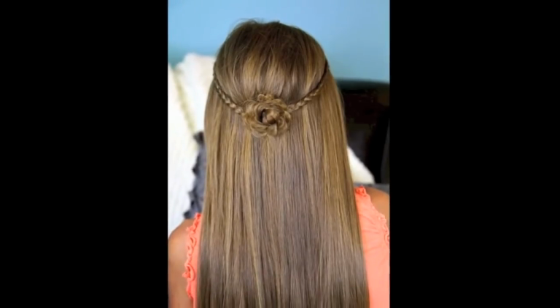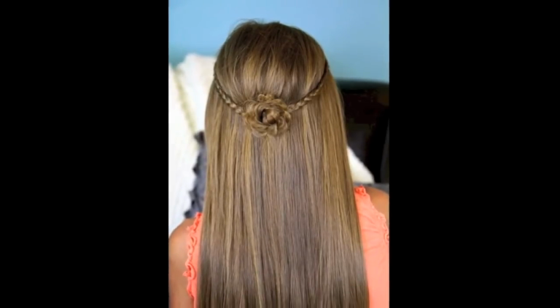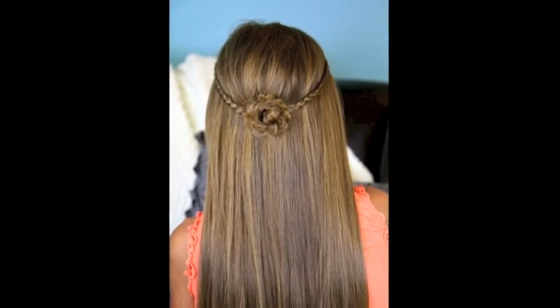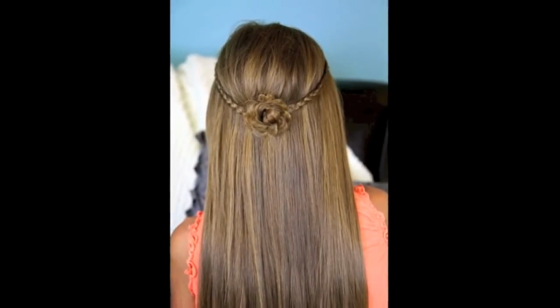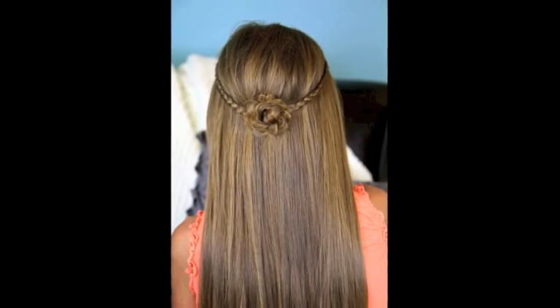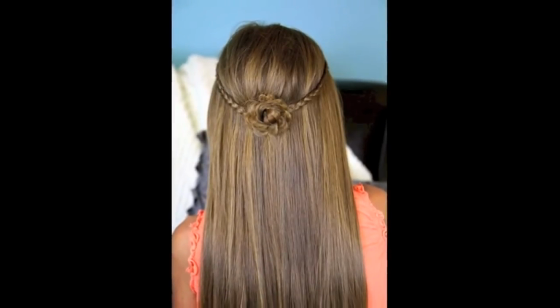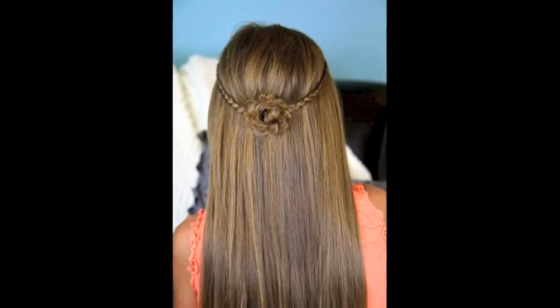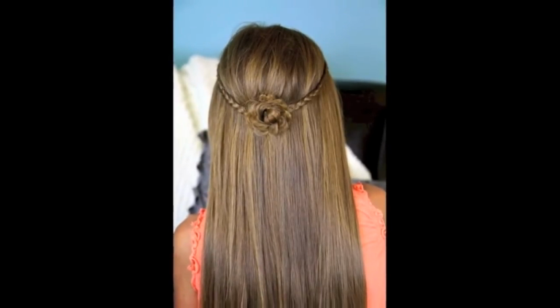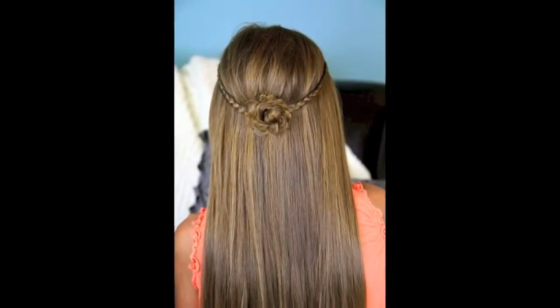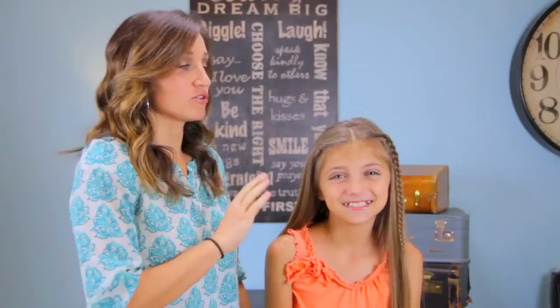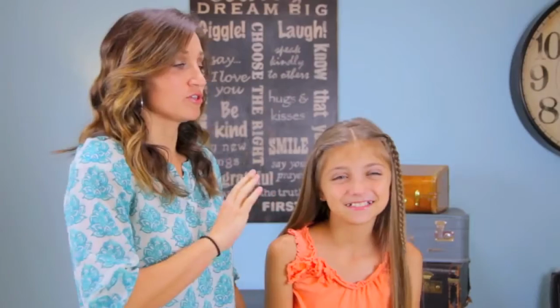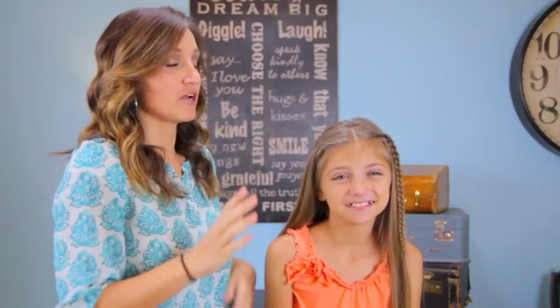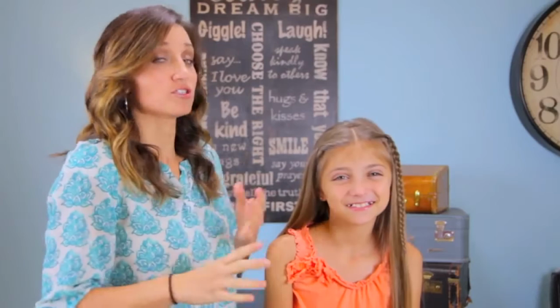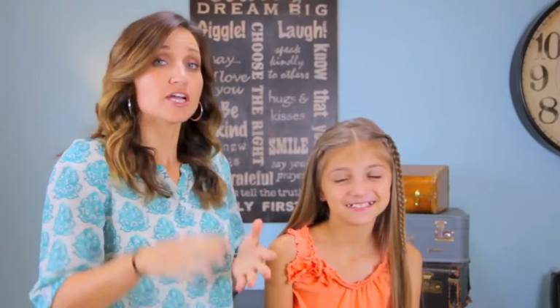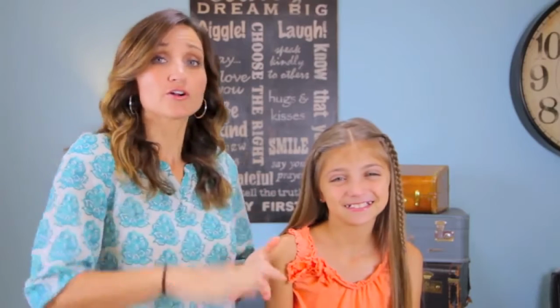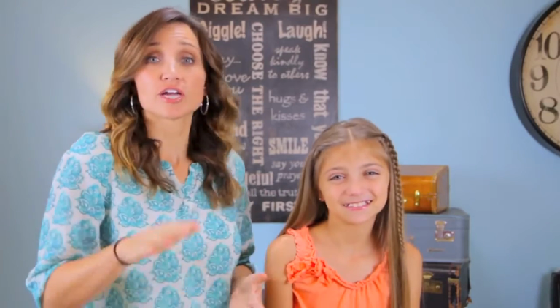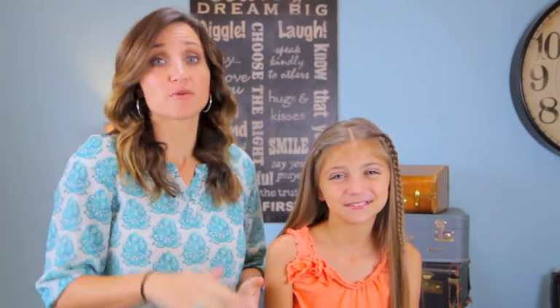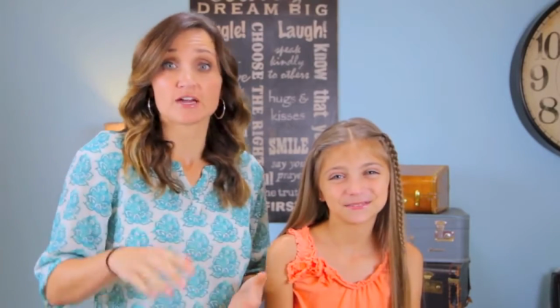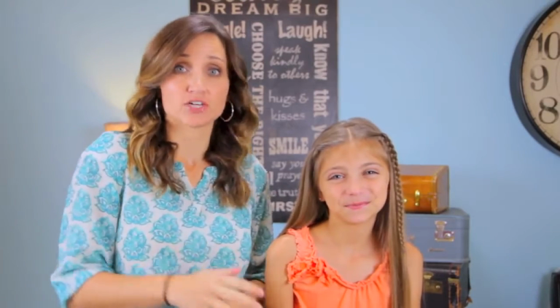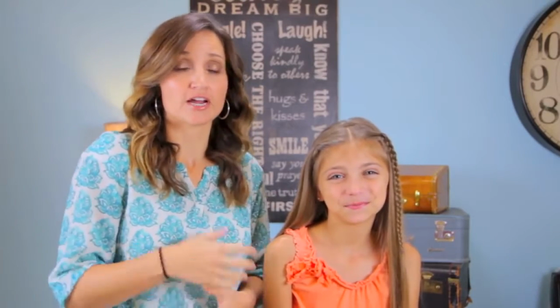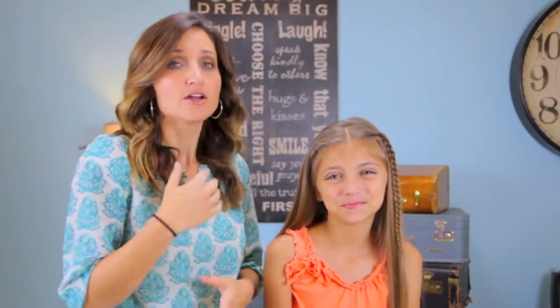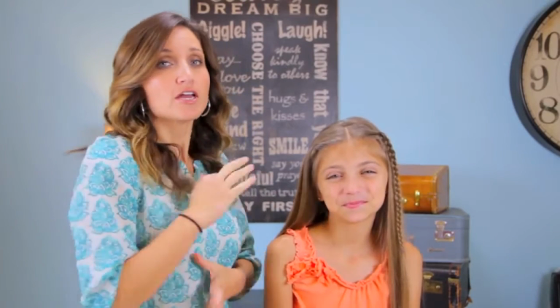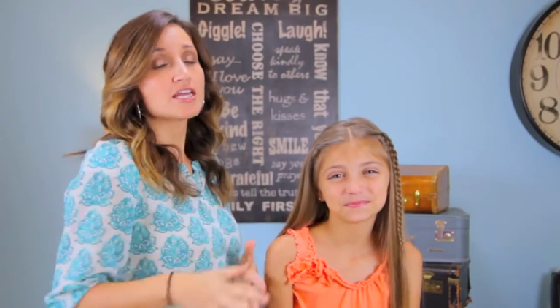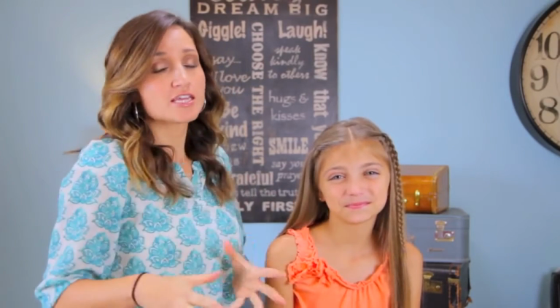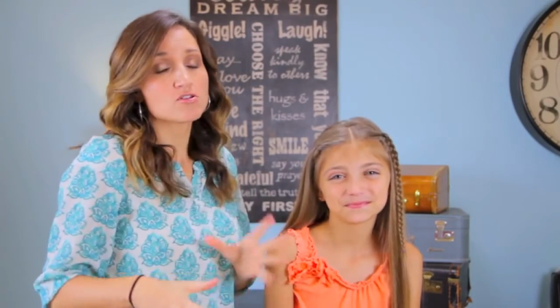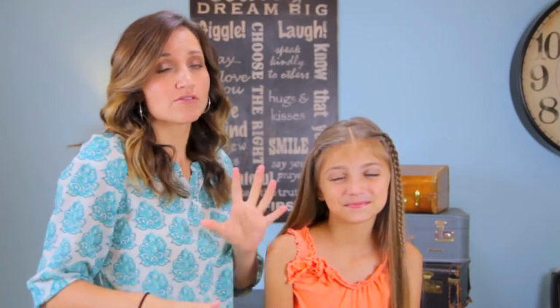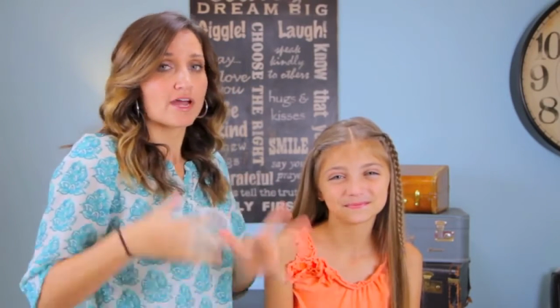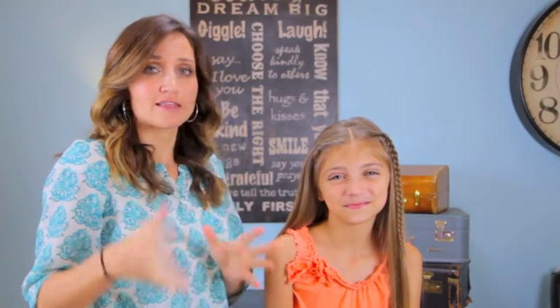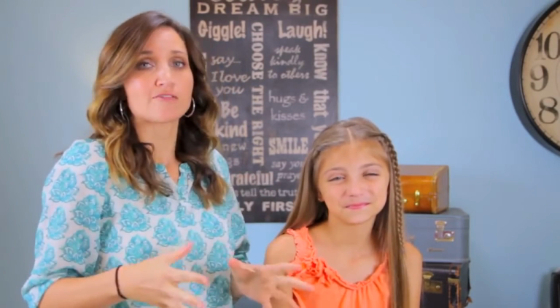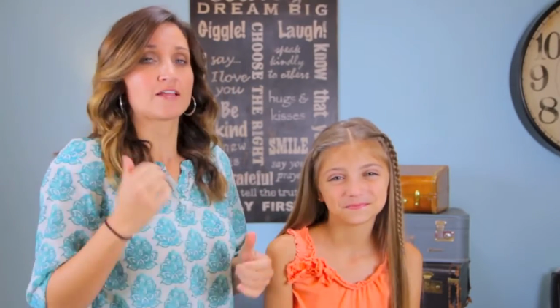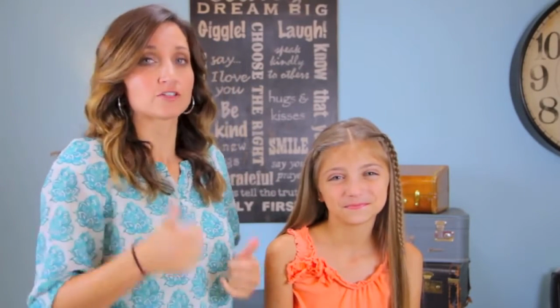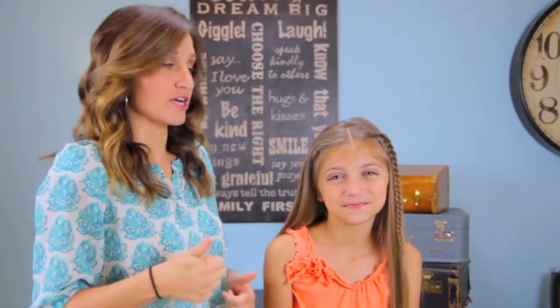One of the things I love most about this hairstyle is that you can do it on straight hair, curly hair, wet hair, dry hair — anything you can kind of think of — and it looks great.